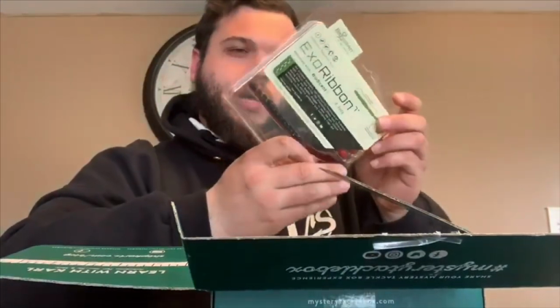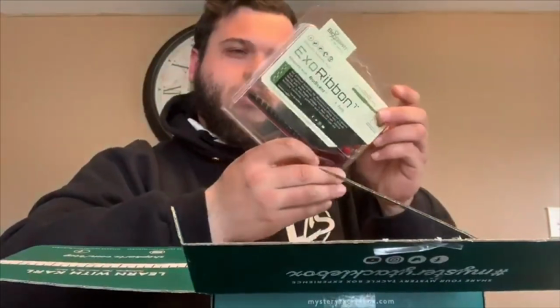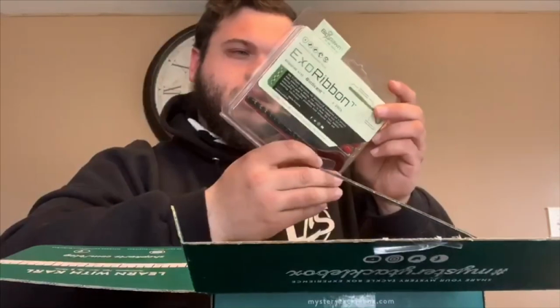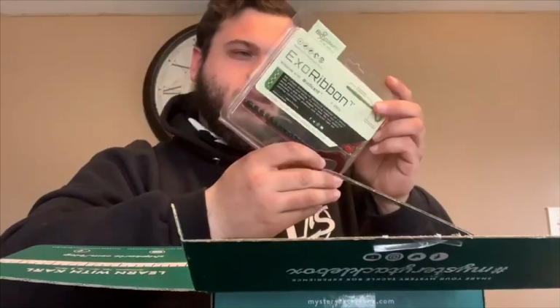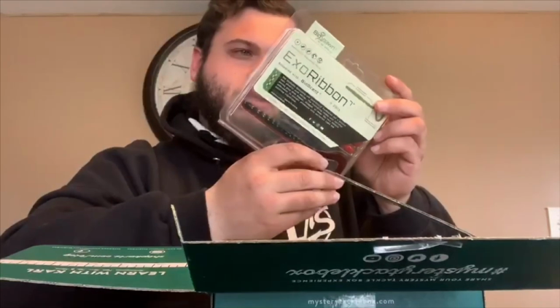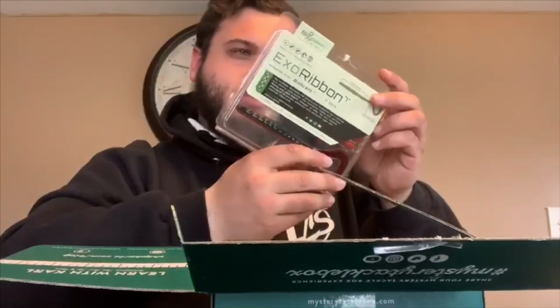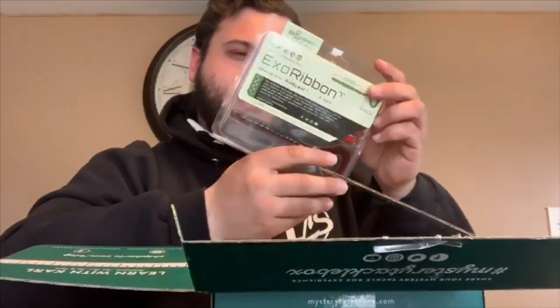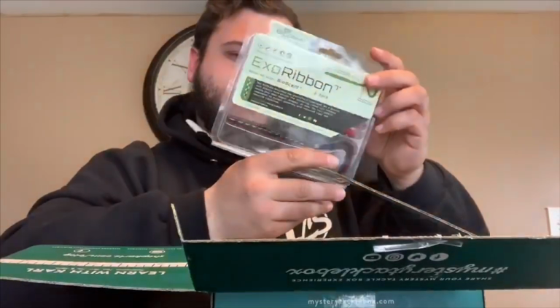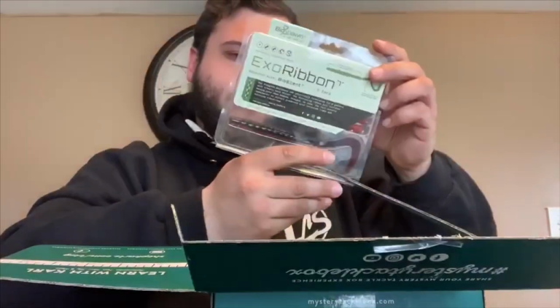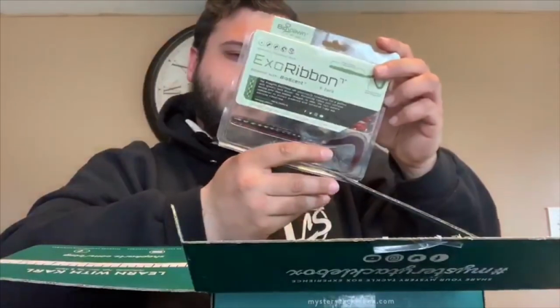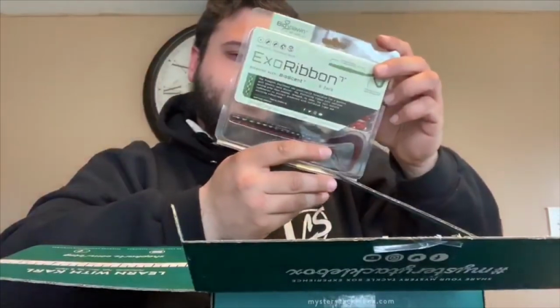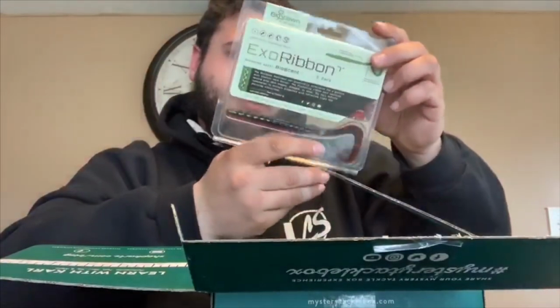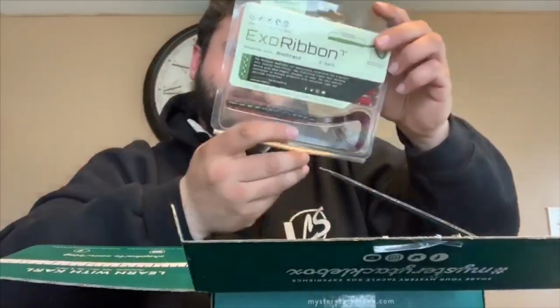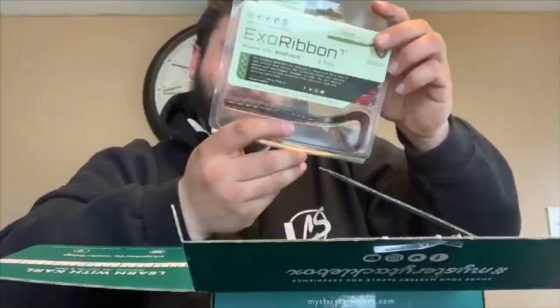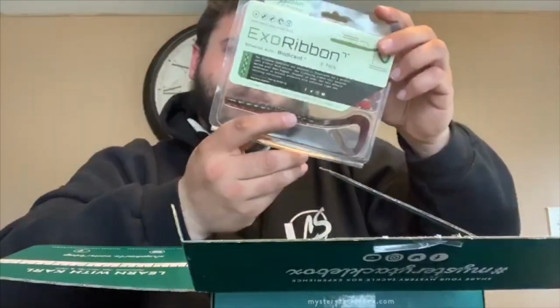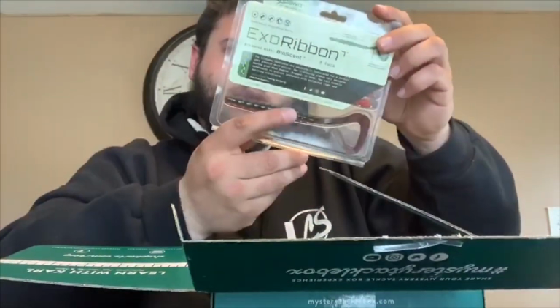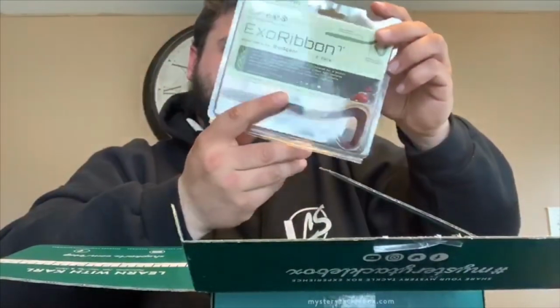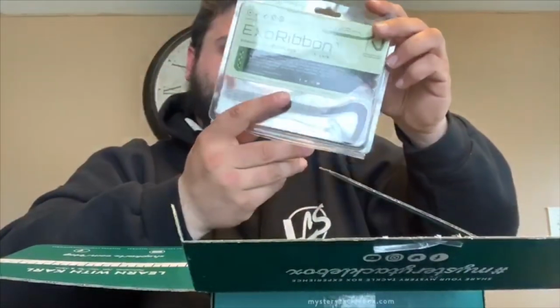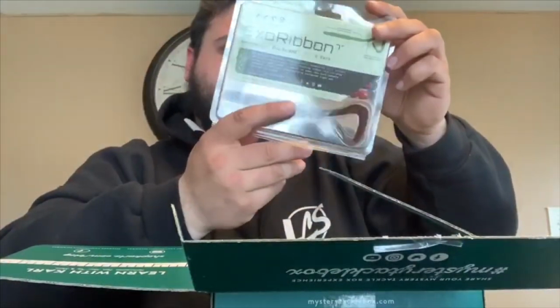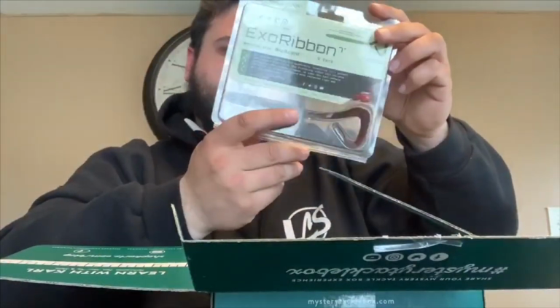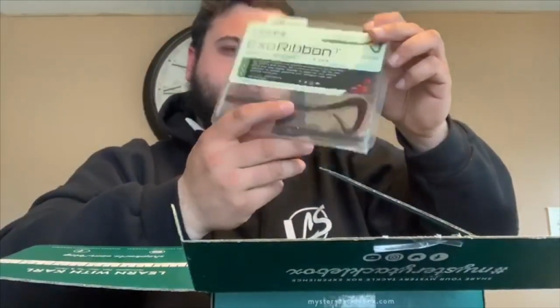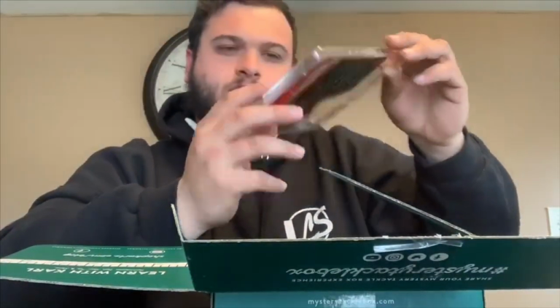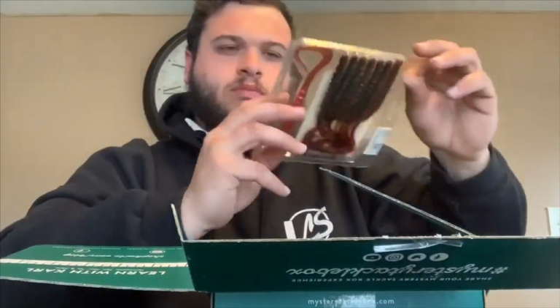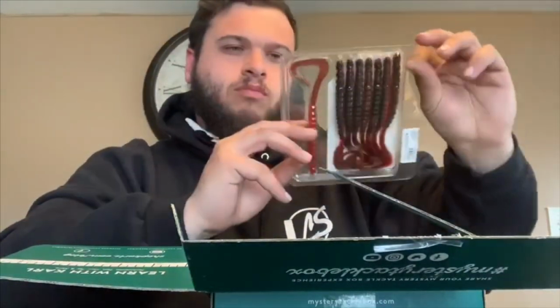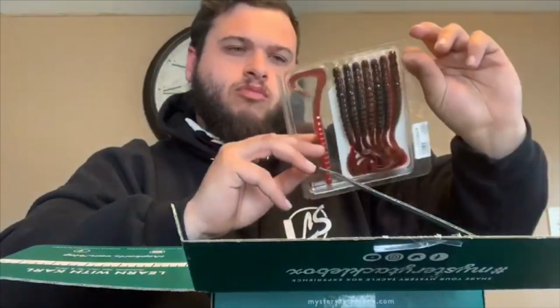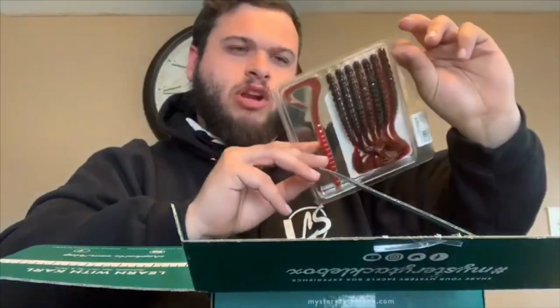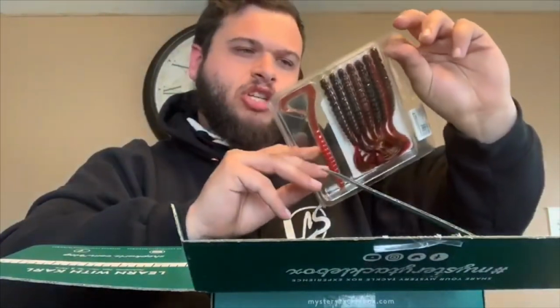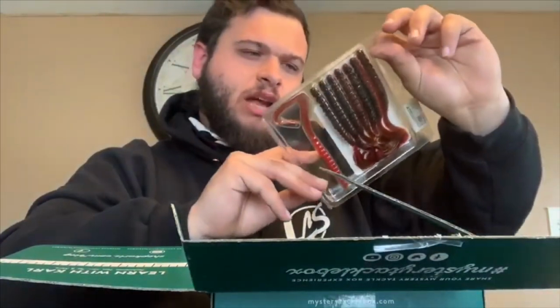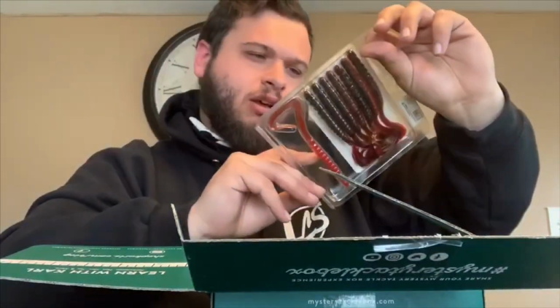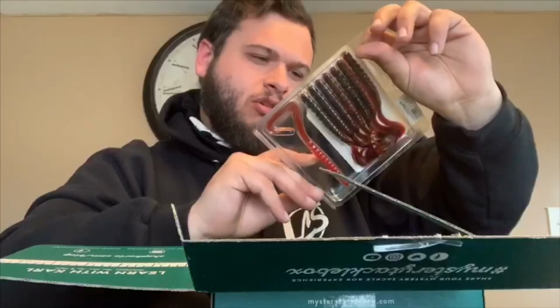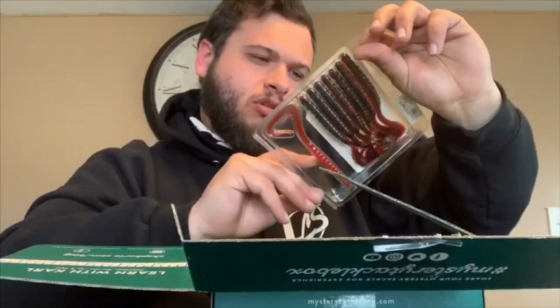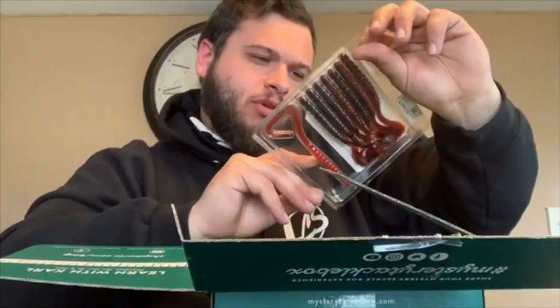Biosense — looks like a red shad color almost.